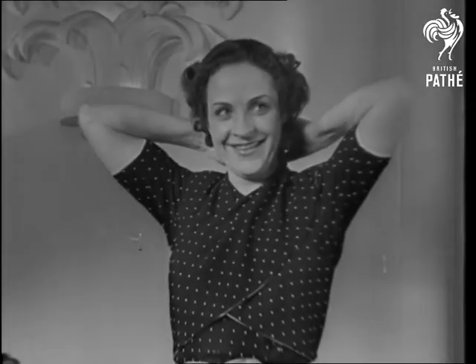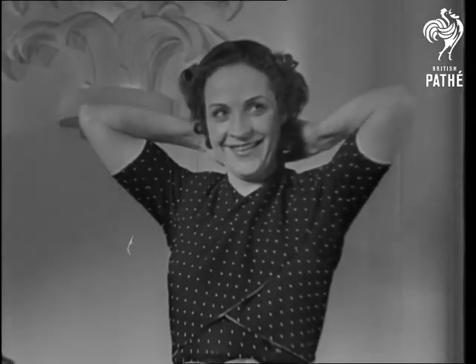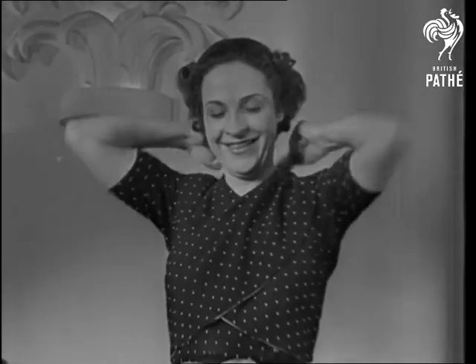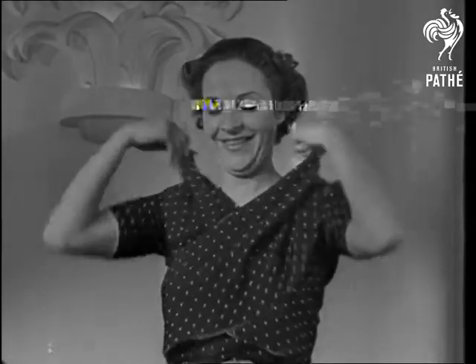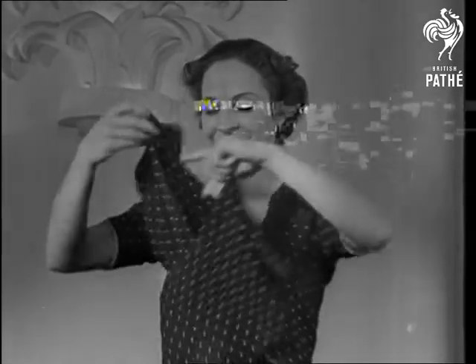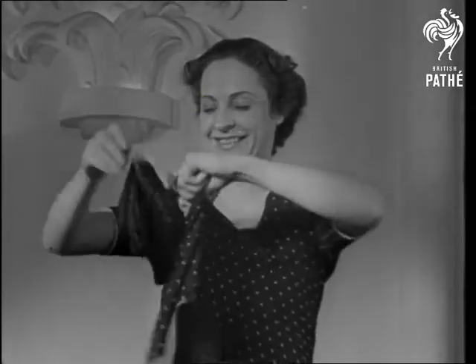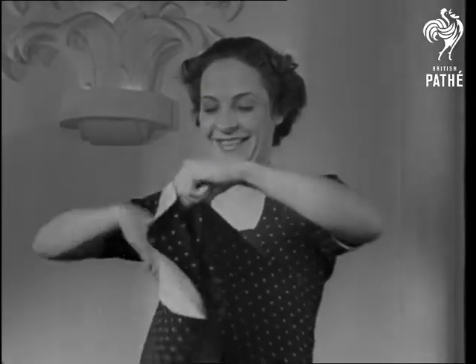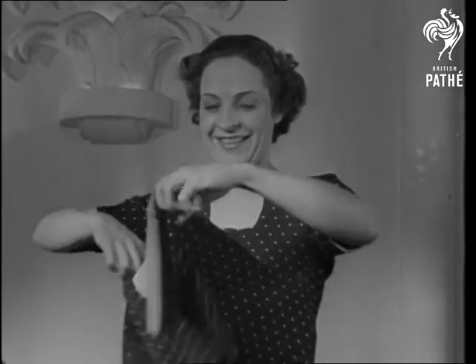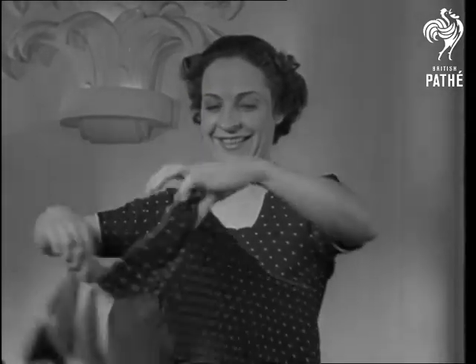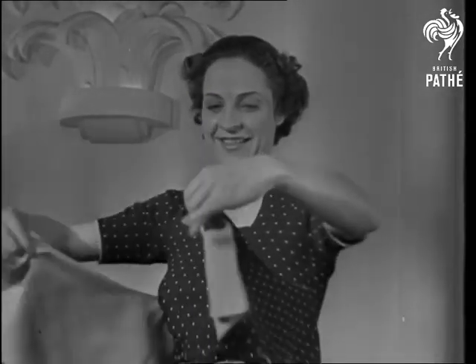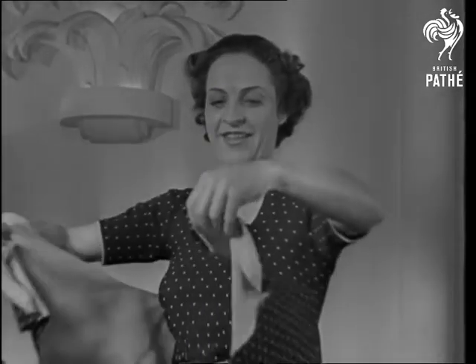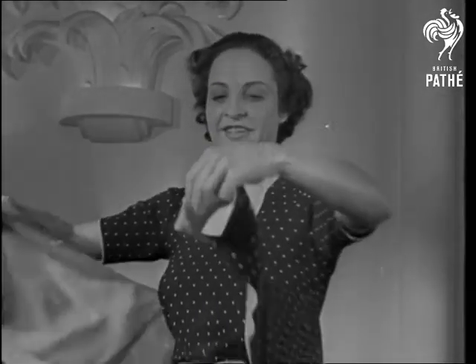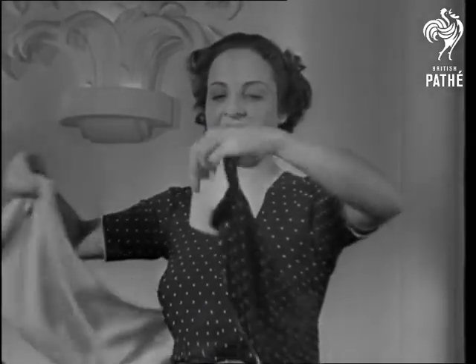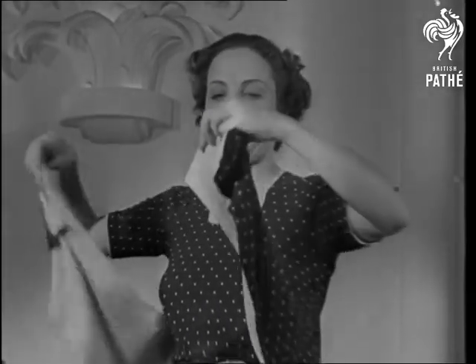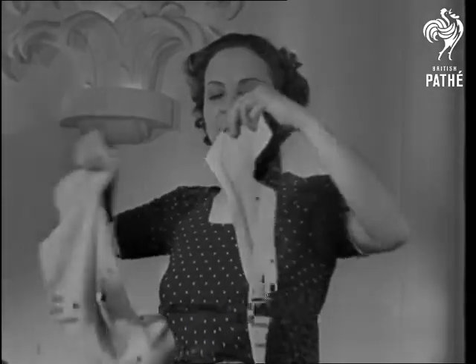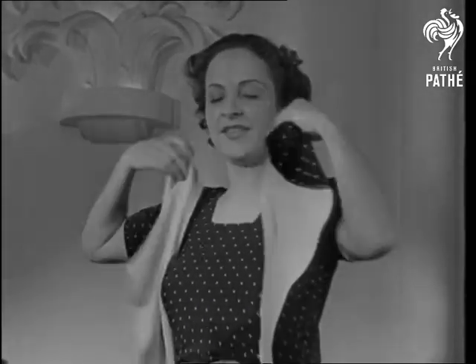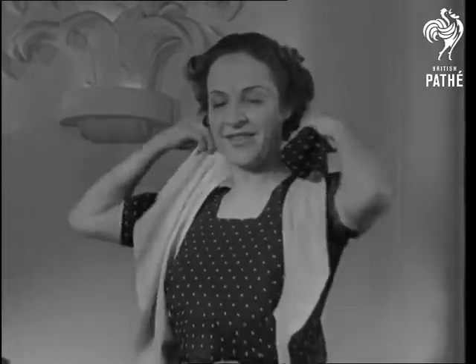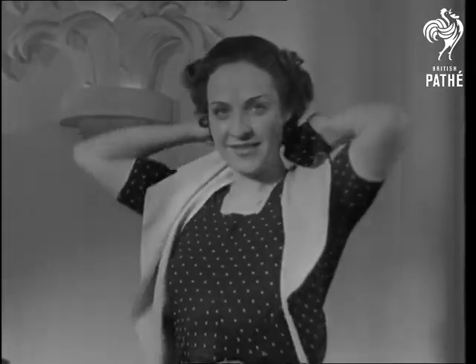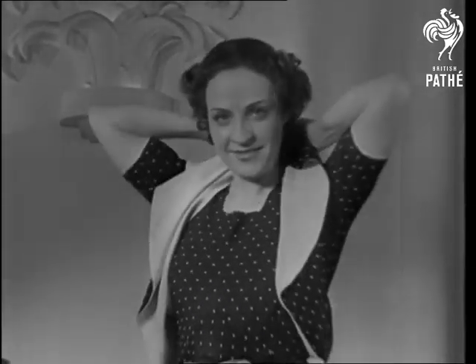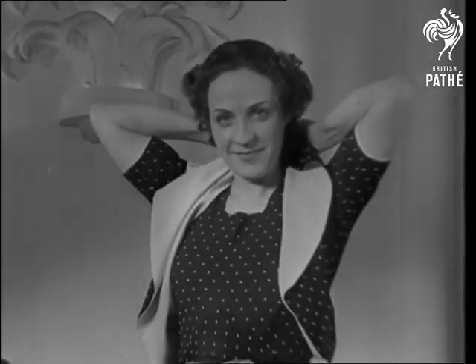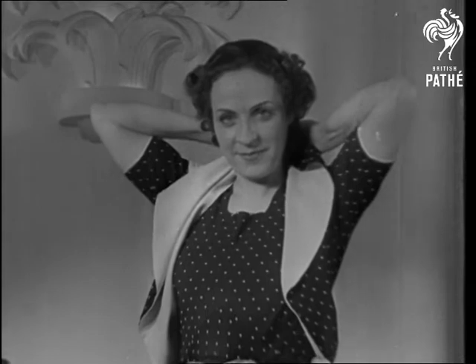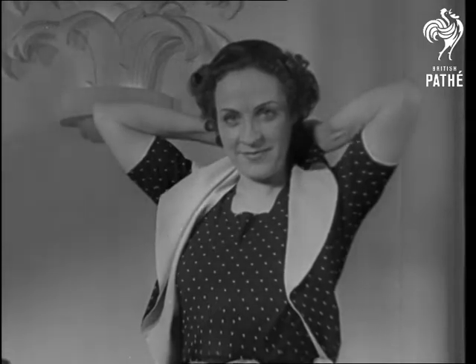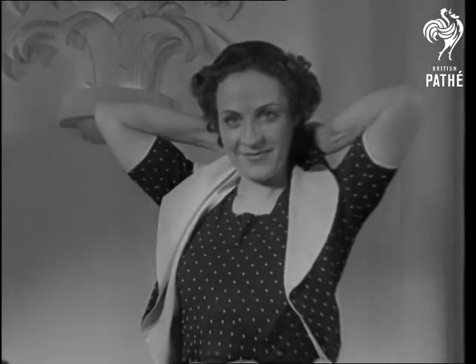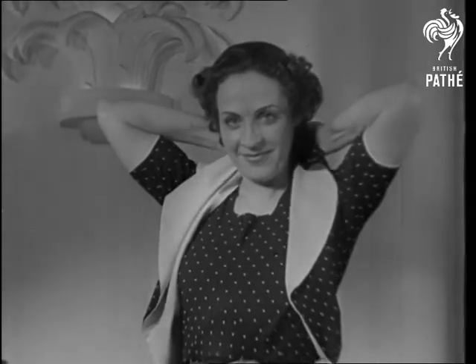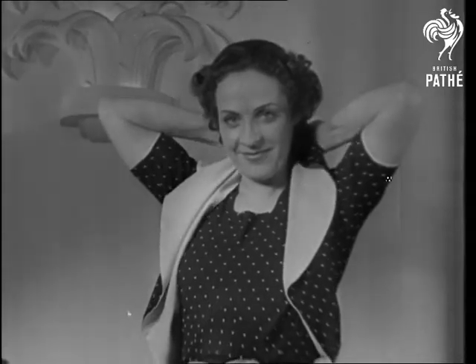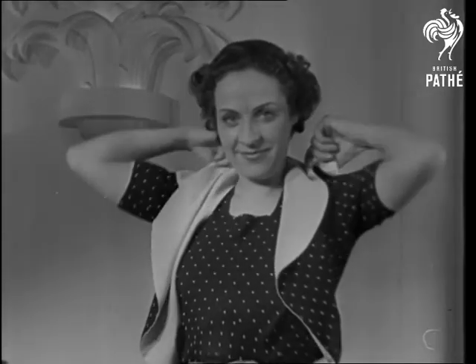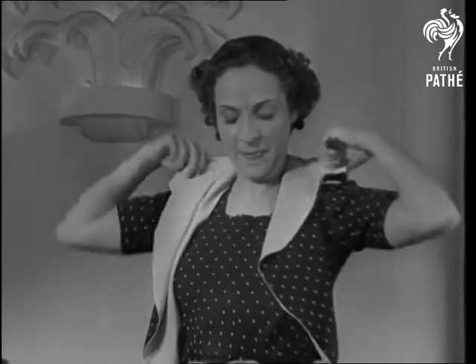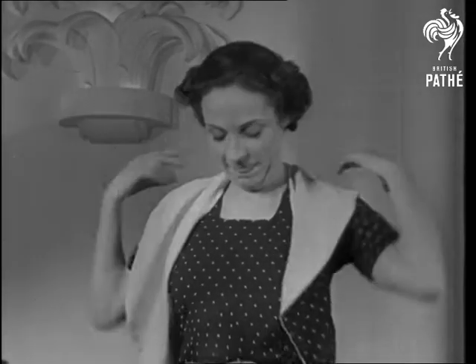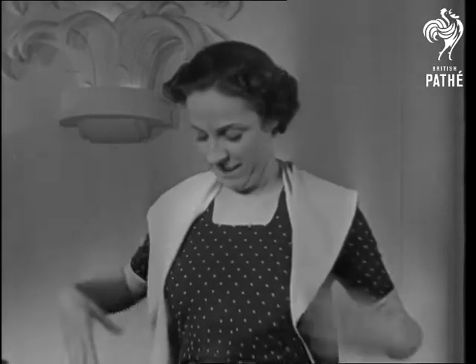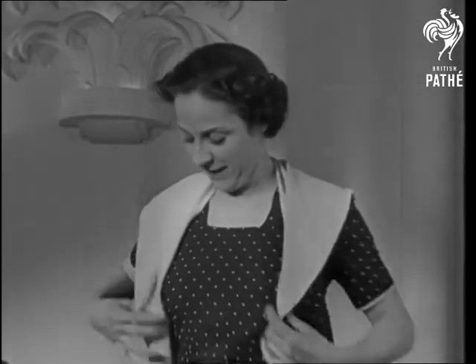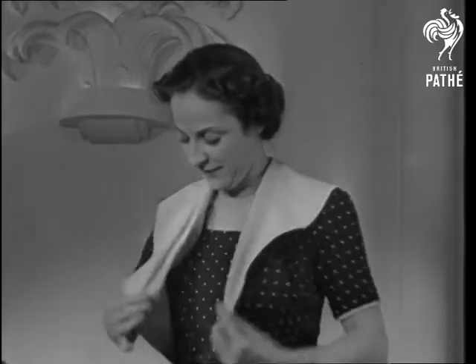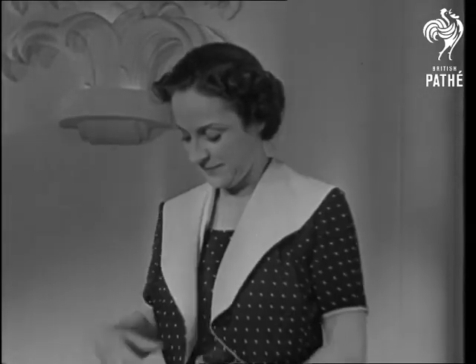An ingenious idea in draped blouses. Reversed, it's a kind of jacket with wide revers for afternoon wear.